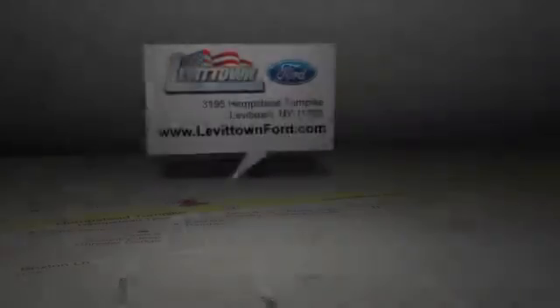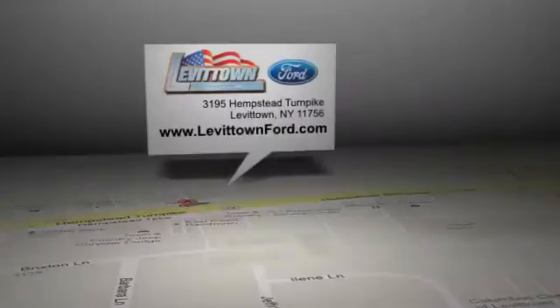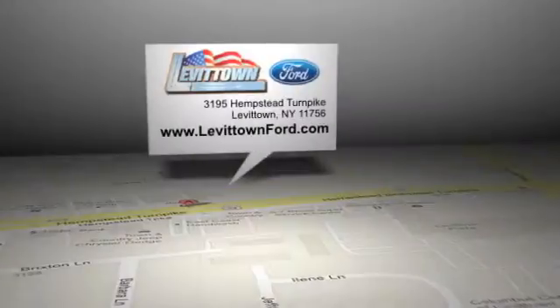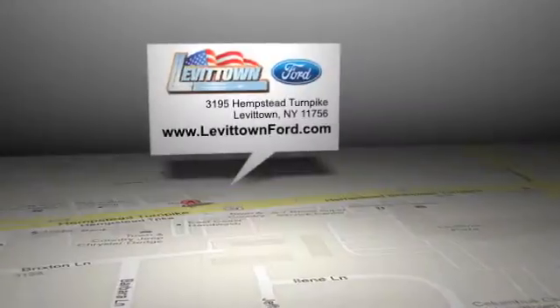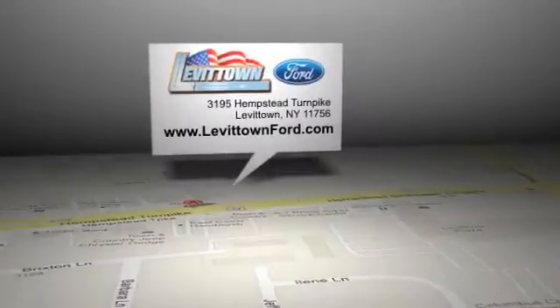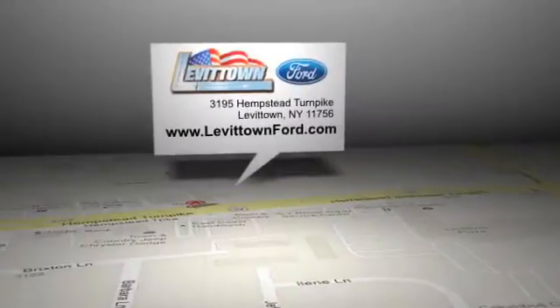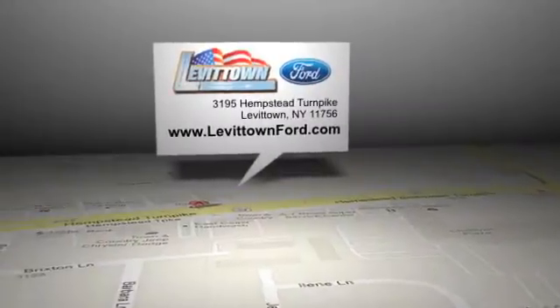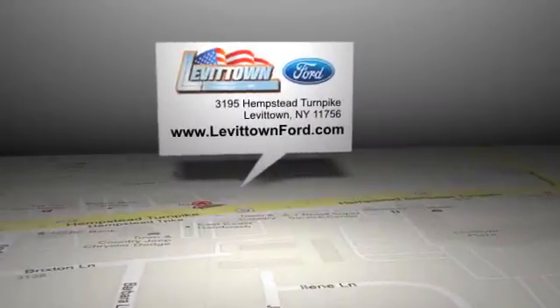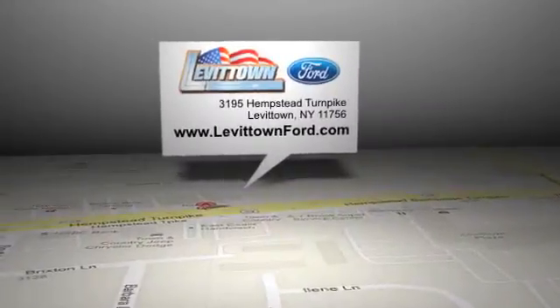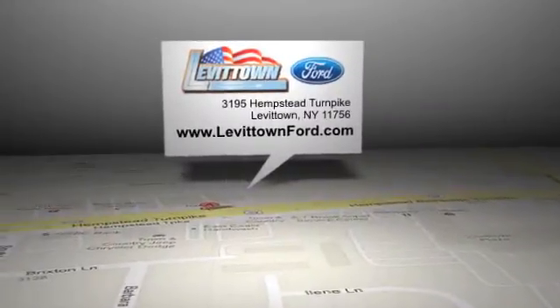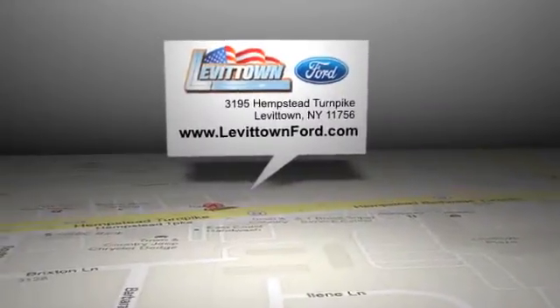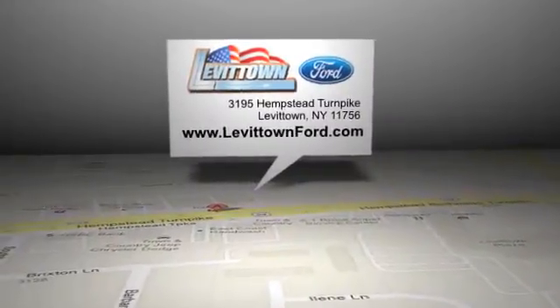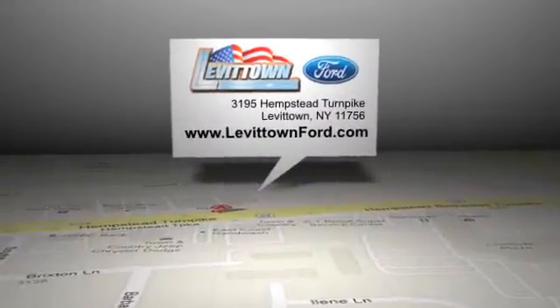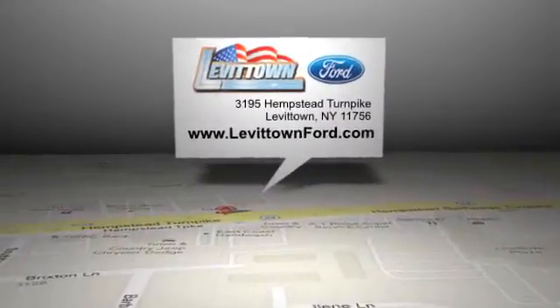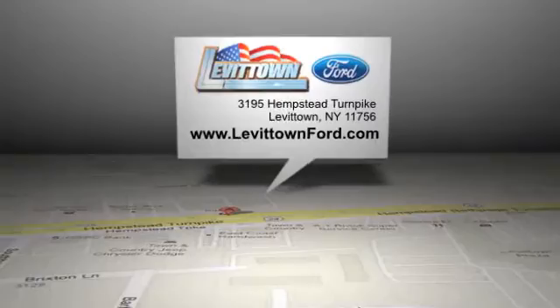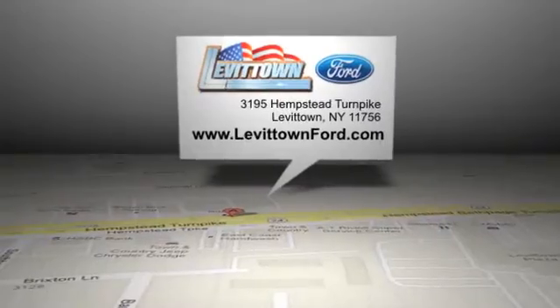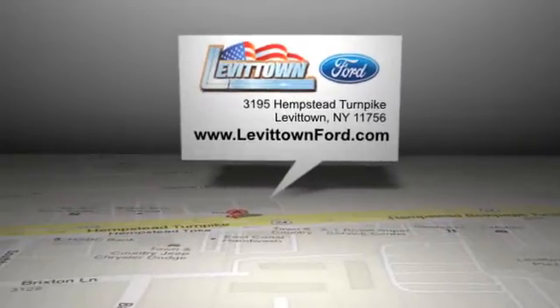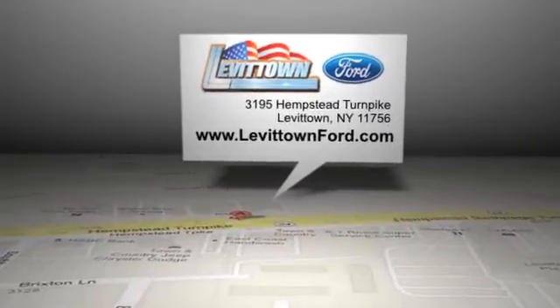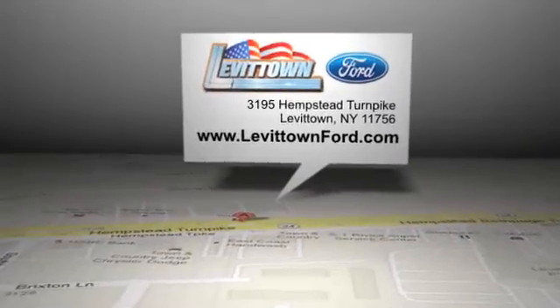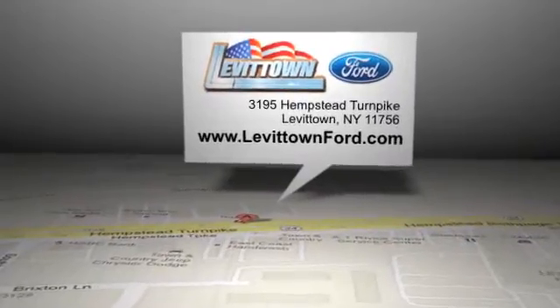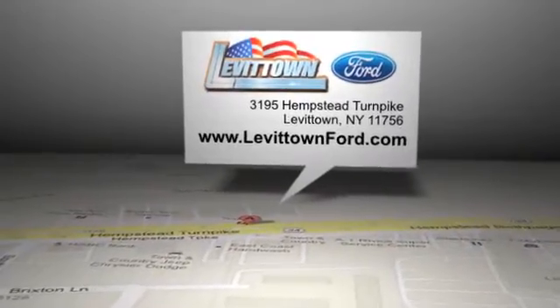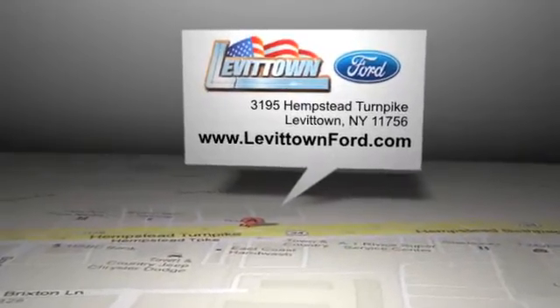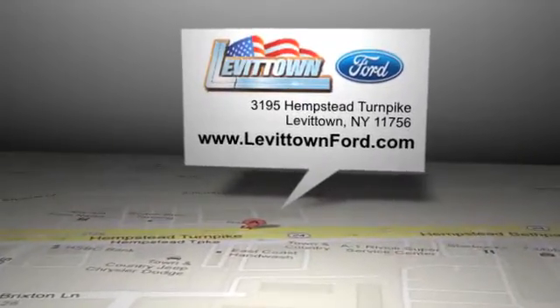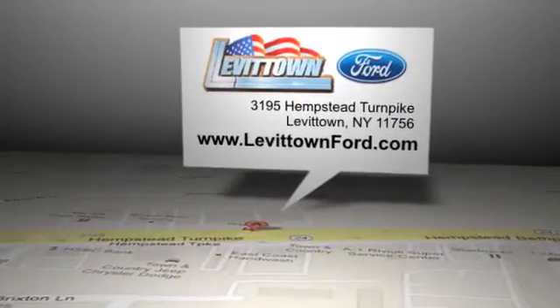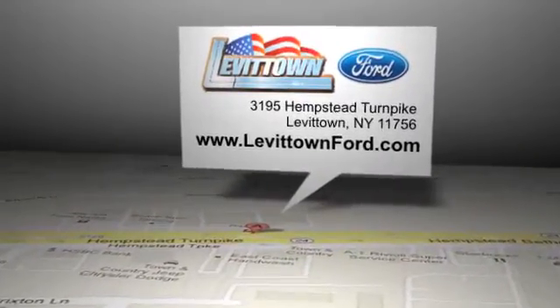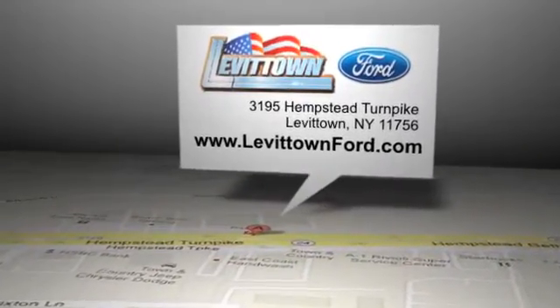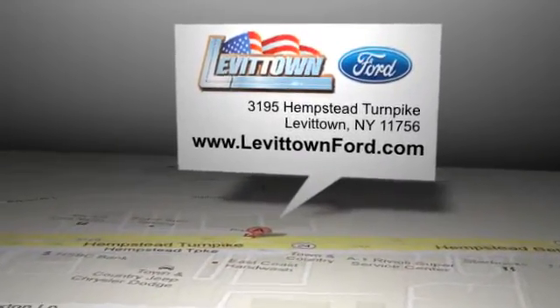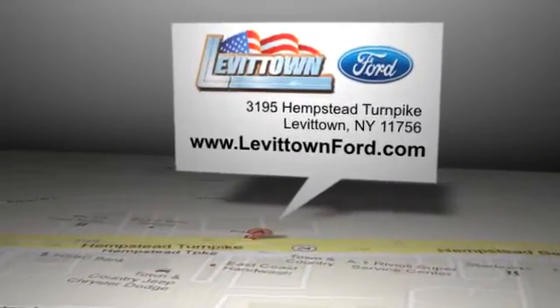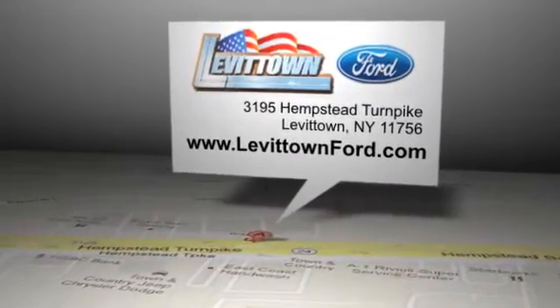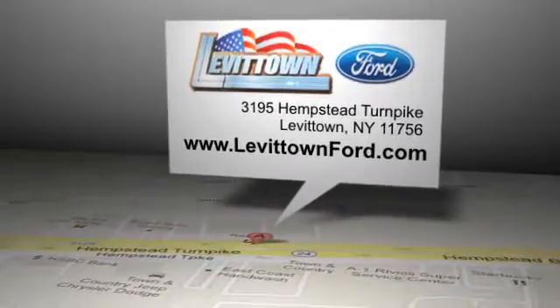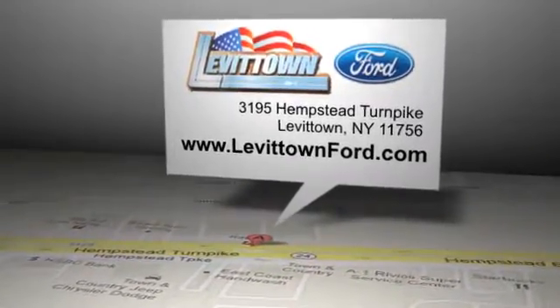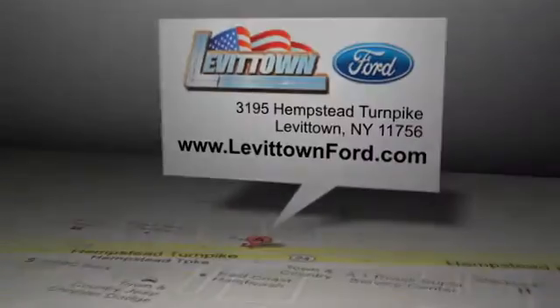Levittown Ford is located at 3195 Hempstead Turnpike in Levittown, New York.